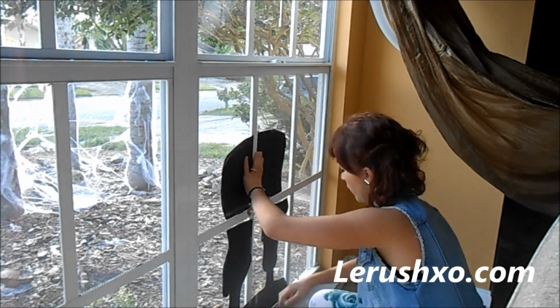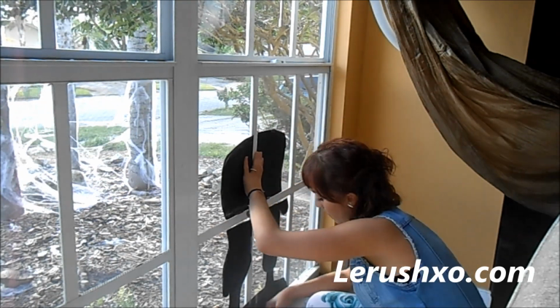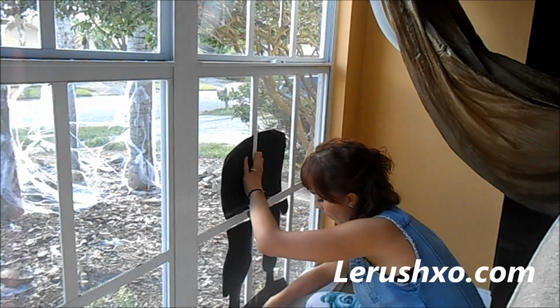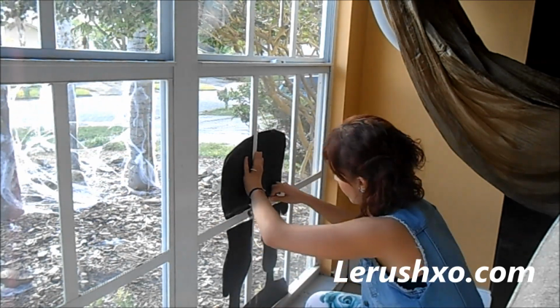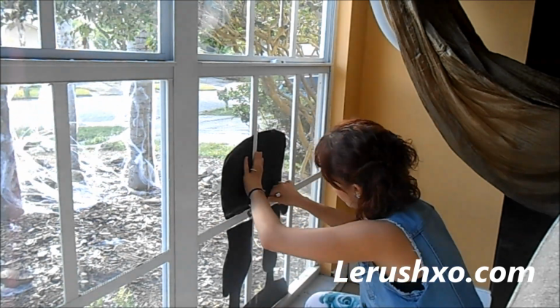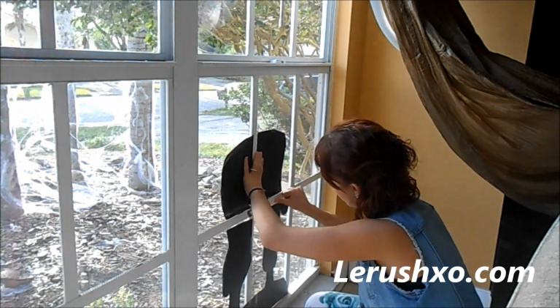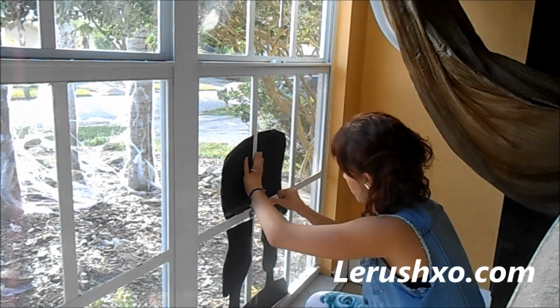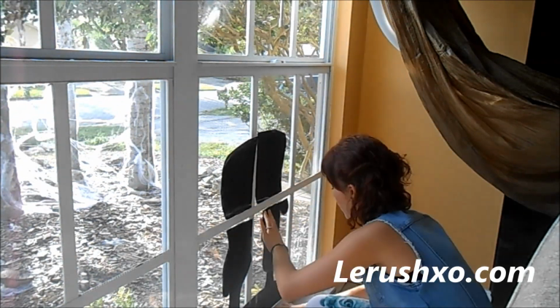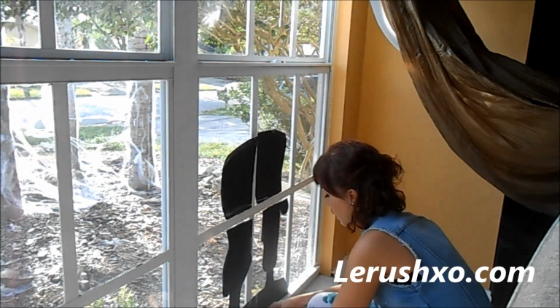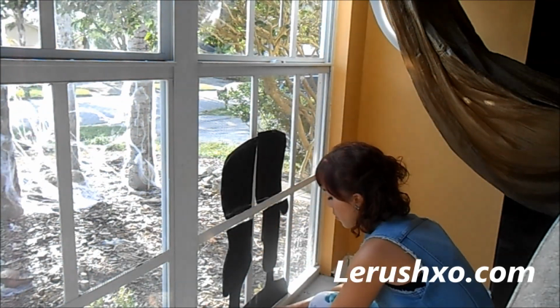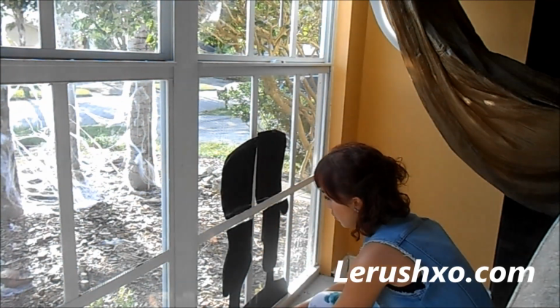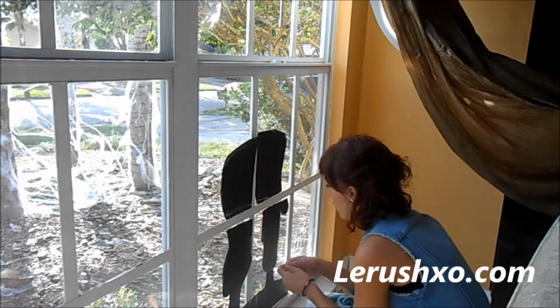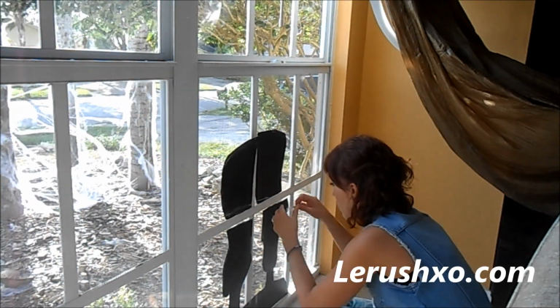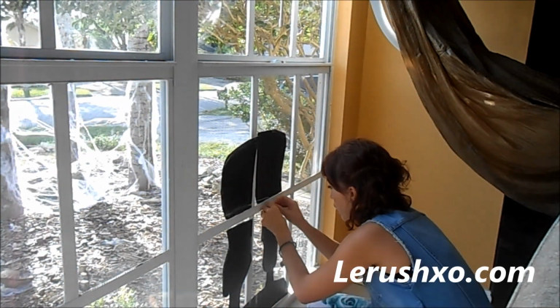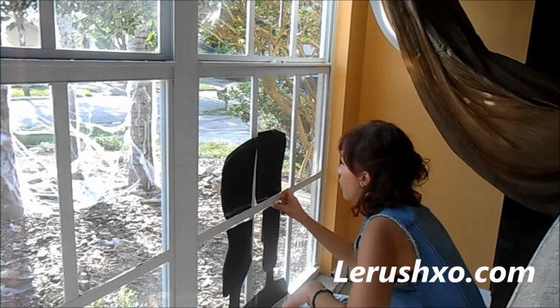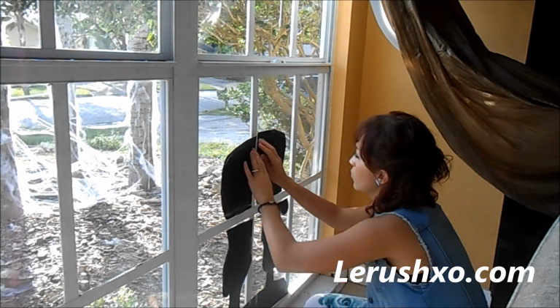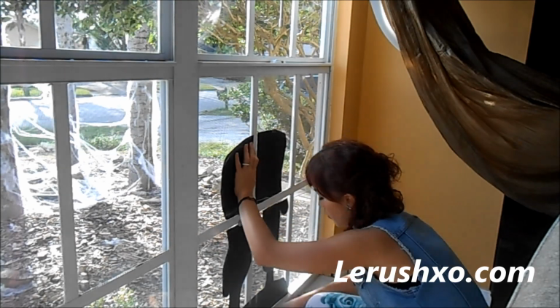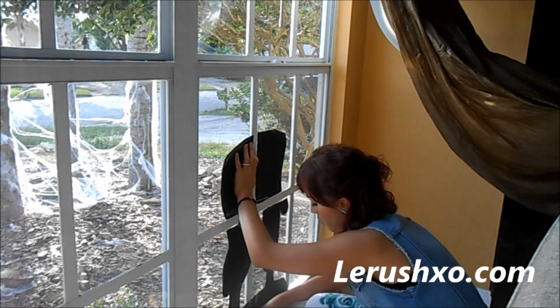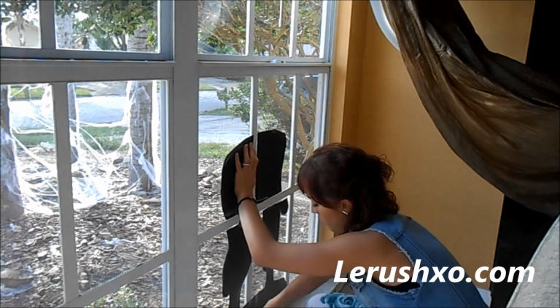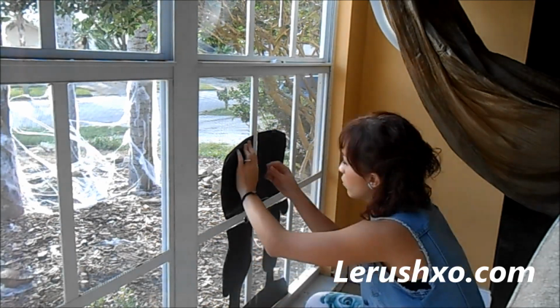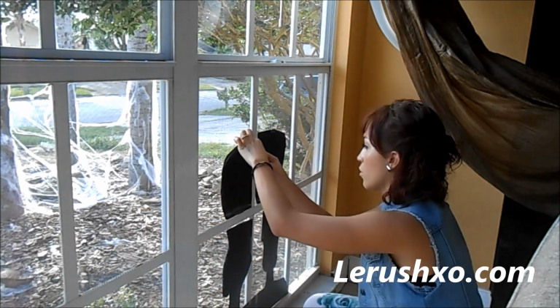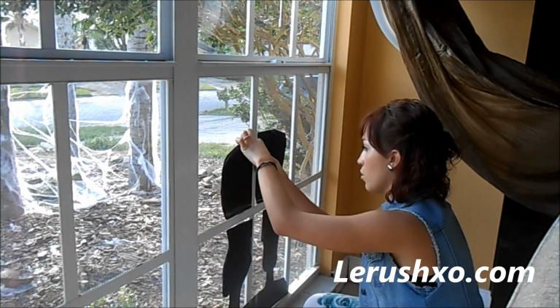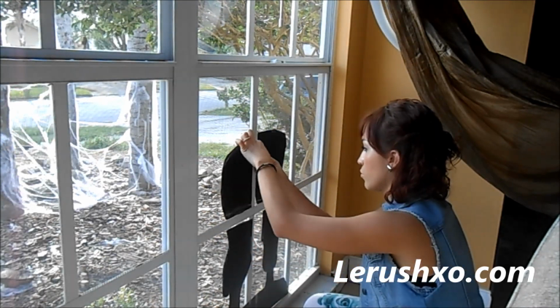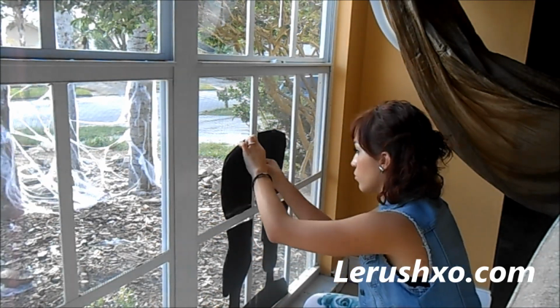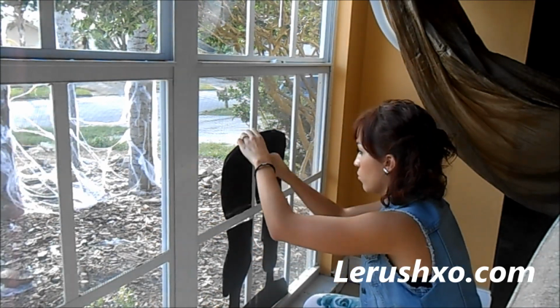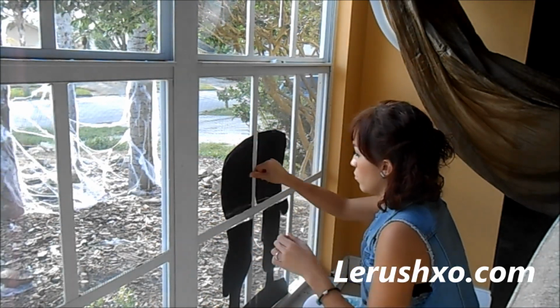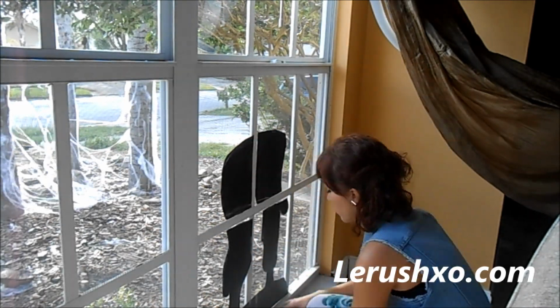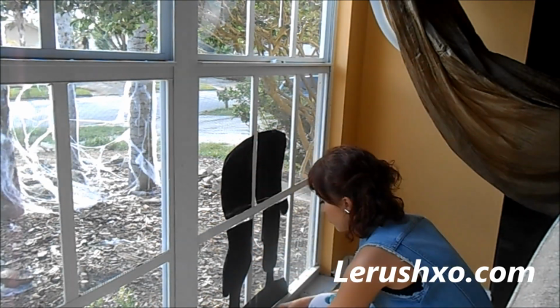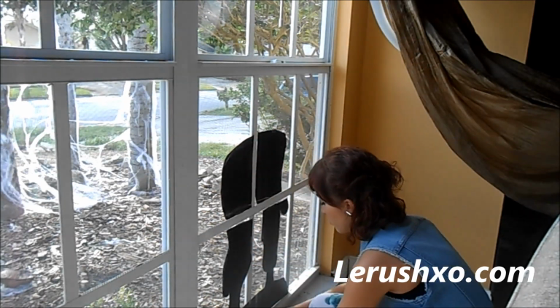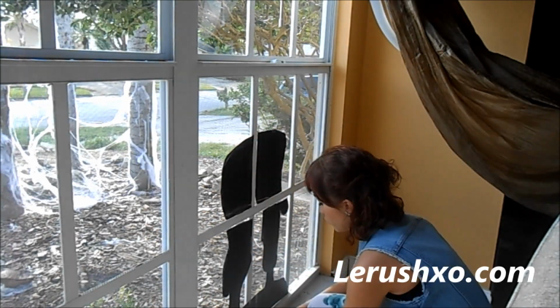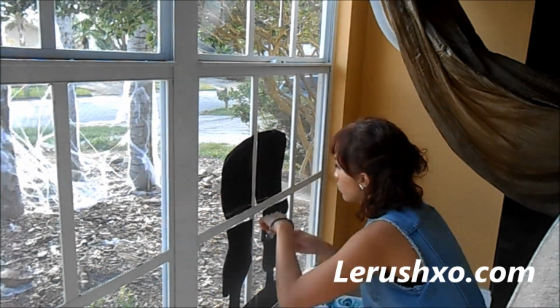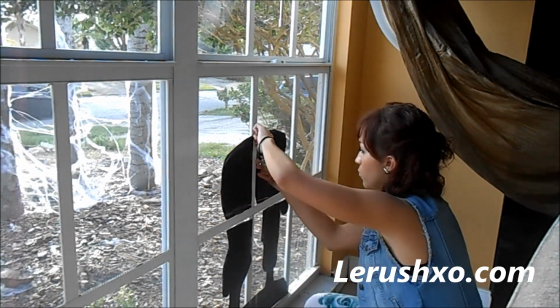Now if you have been paying attention and you labeled your body regions, this part would be easier than putting a puzzle piece together.